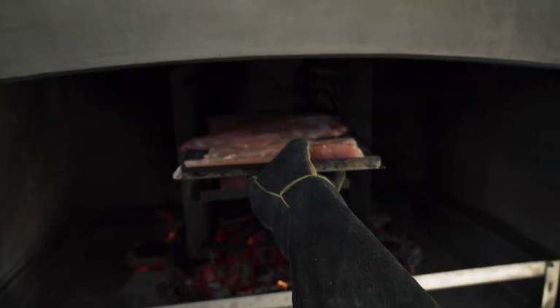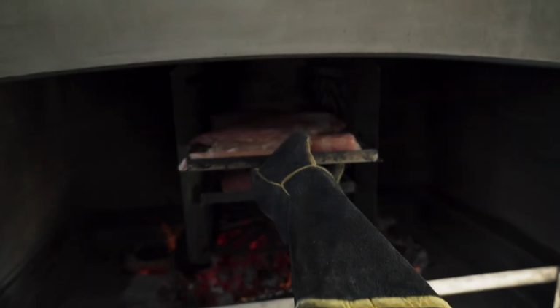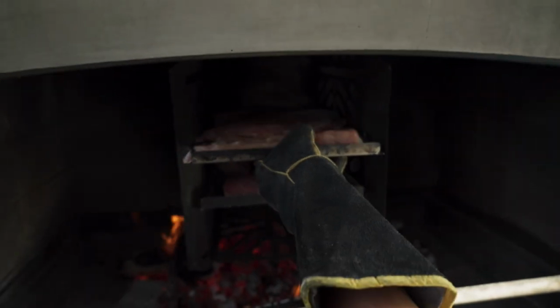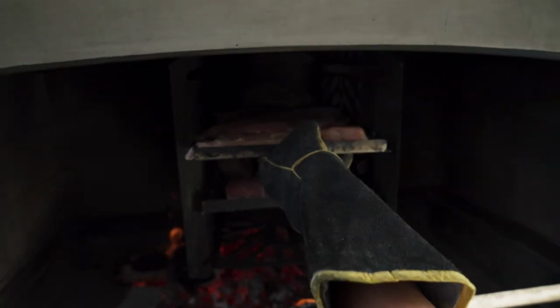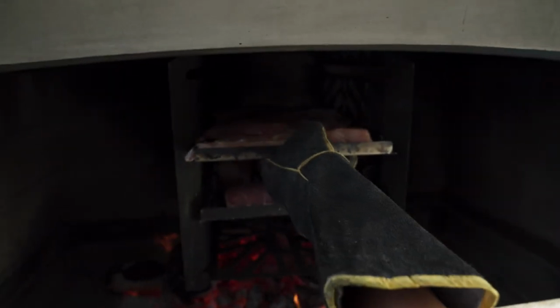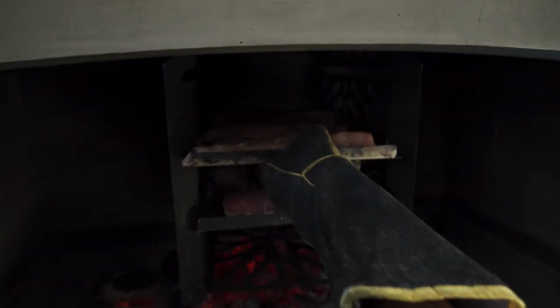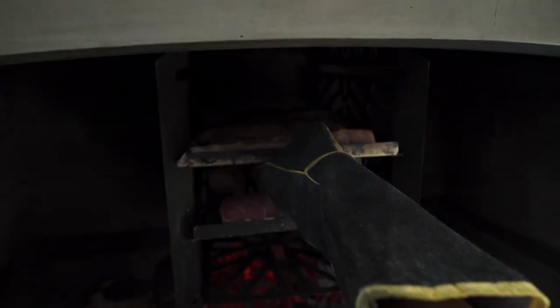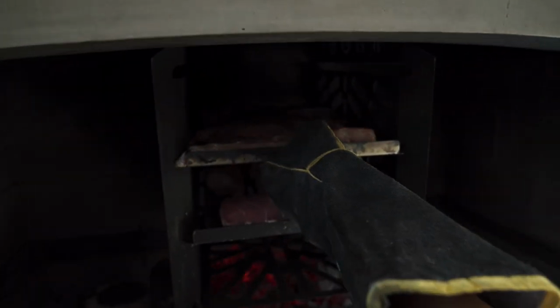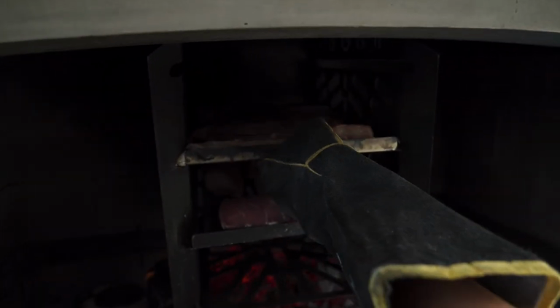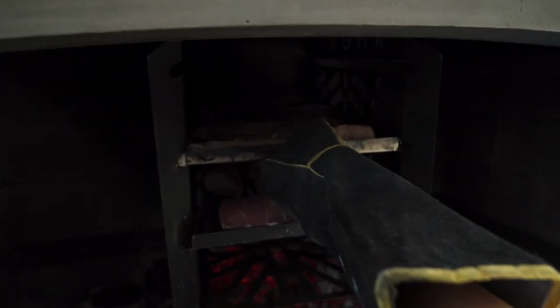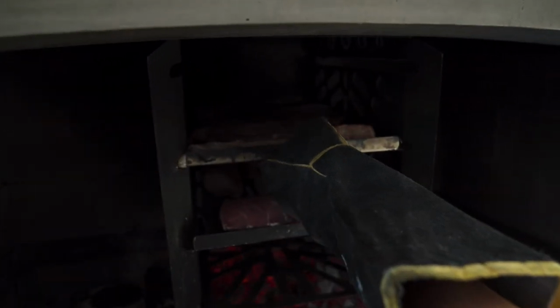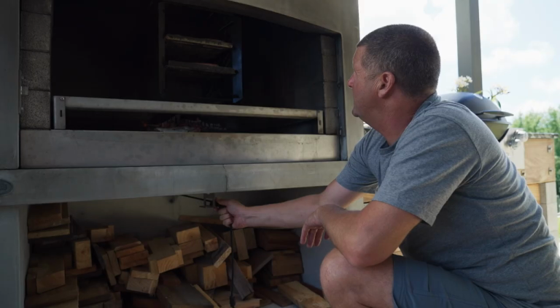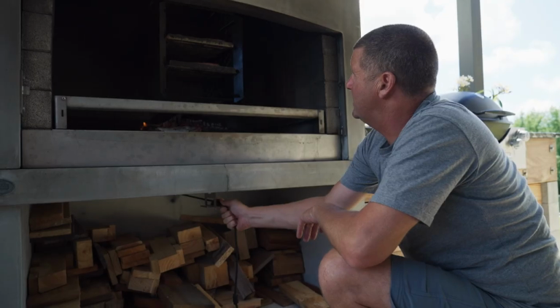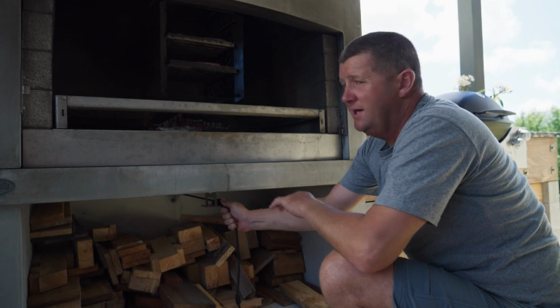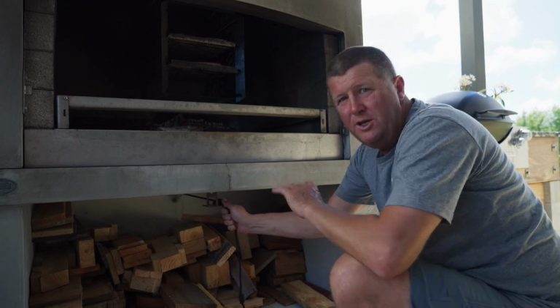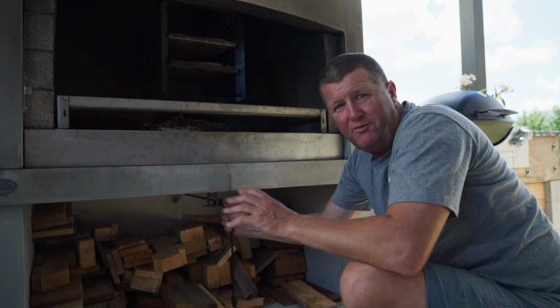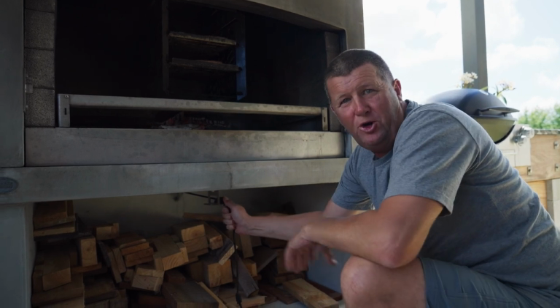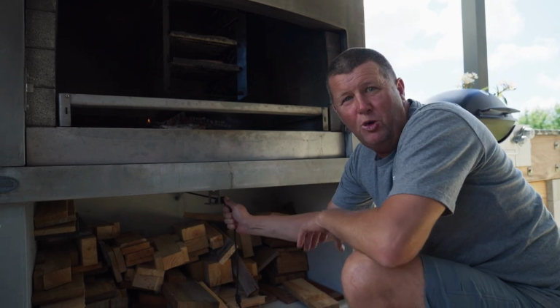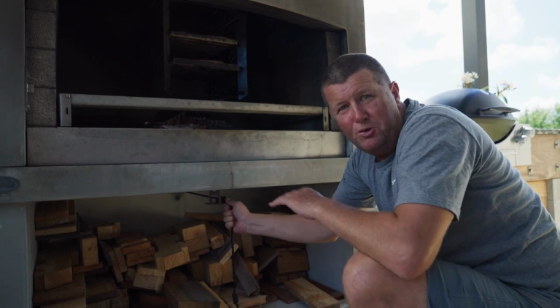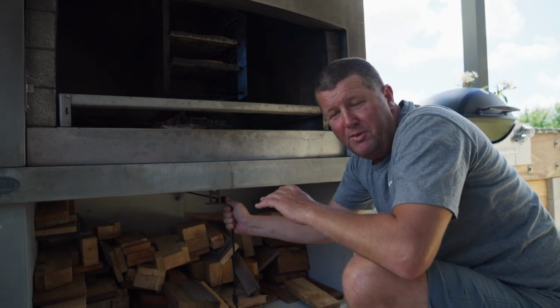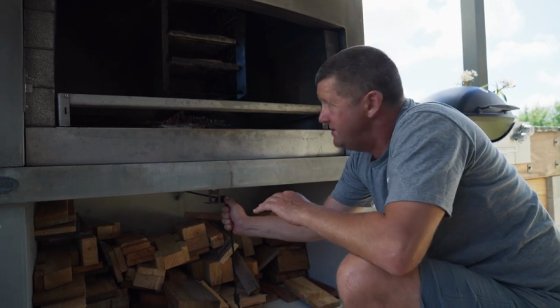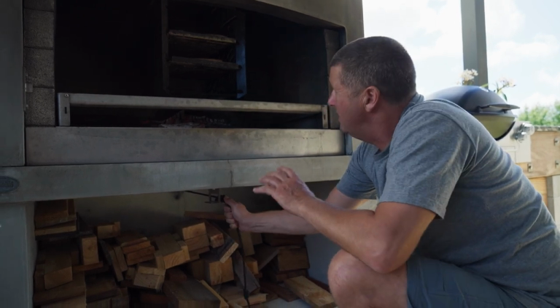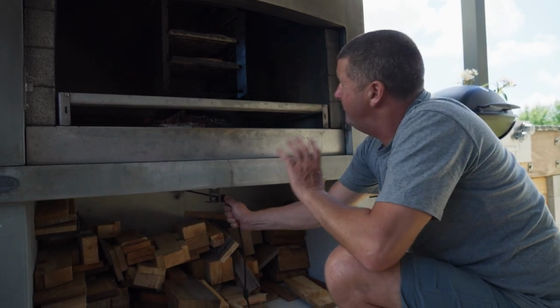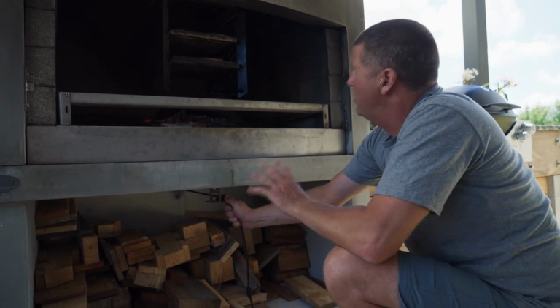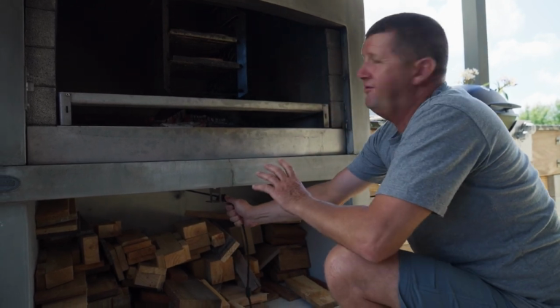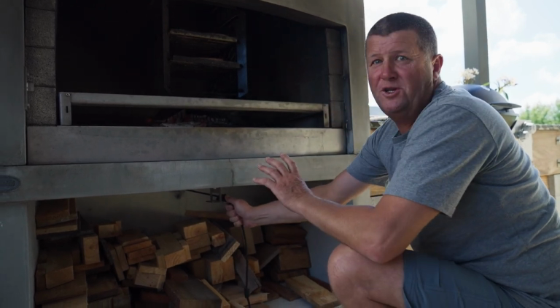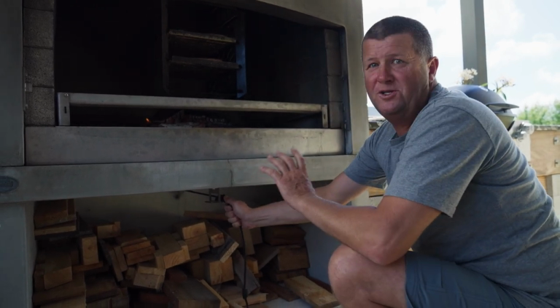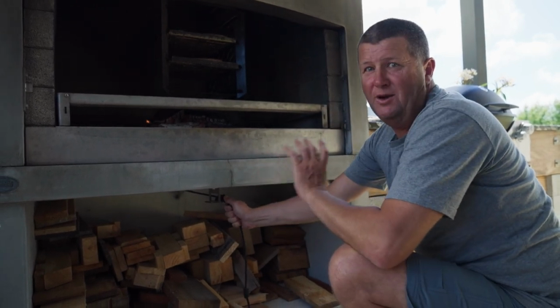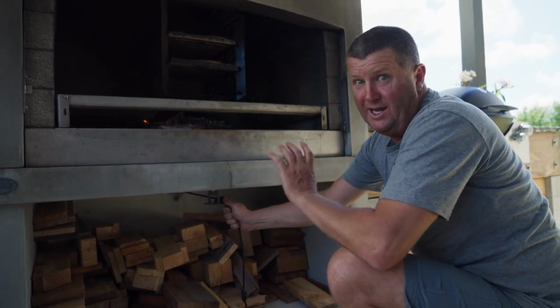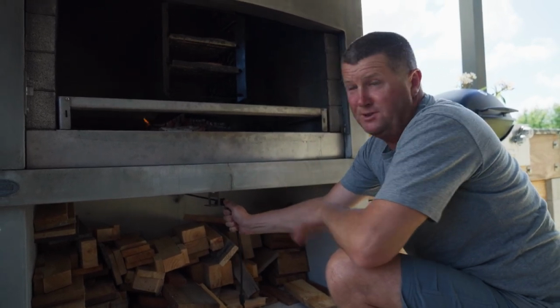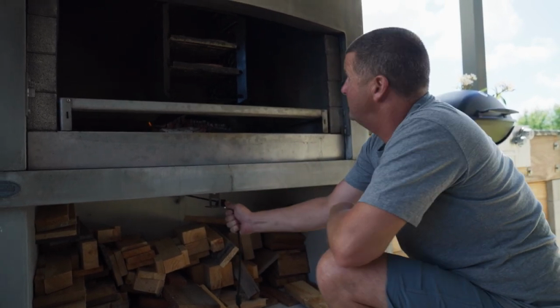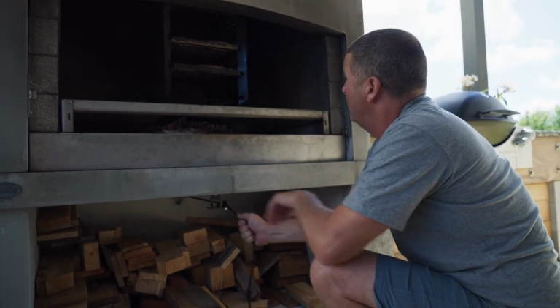The smoke box on the flare fire is absolutely fantastic. We use it for cooking all sorts of meat but for smoking fish it really comes into its own.